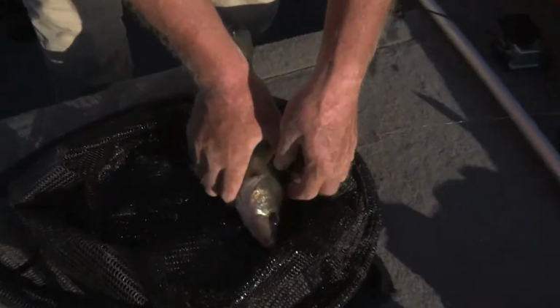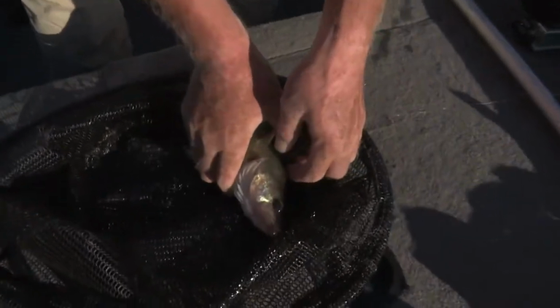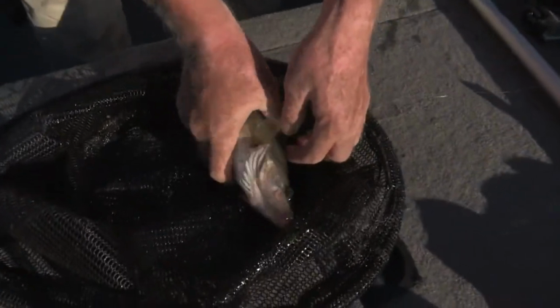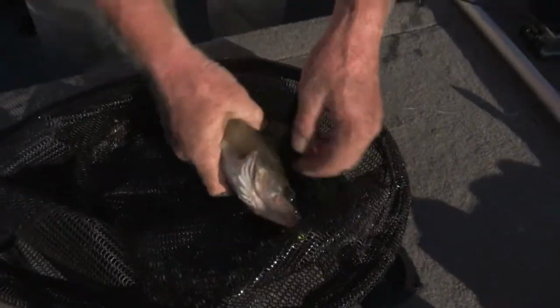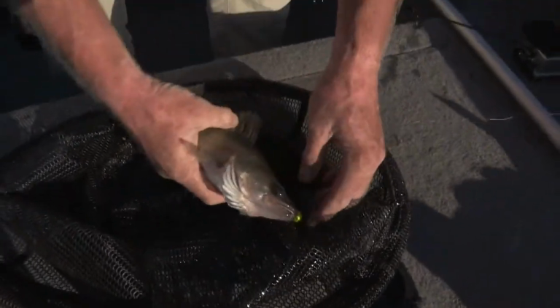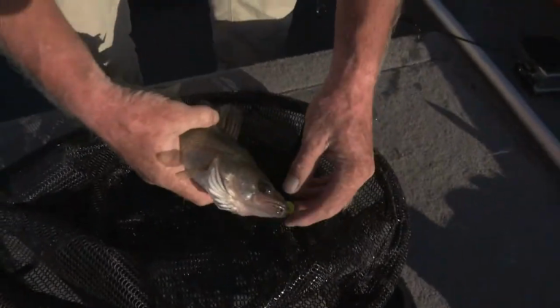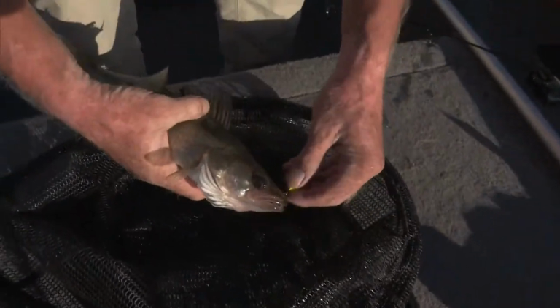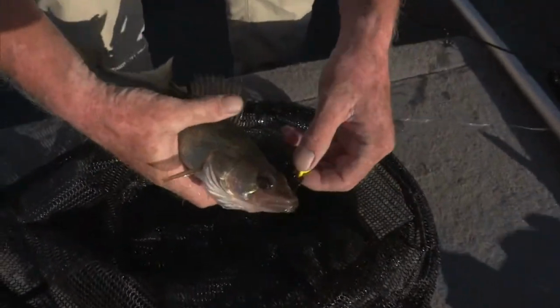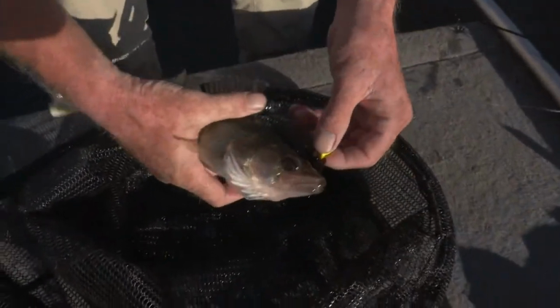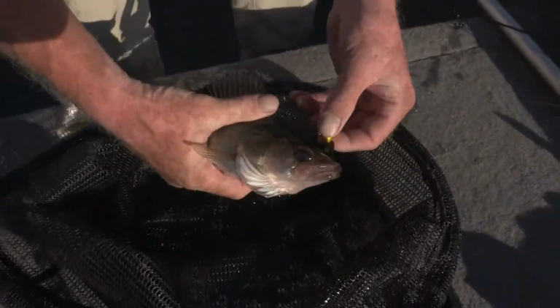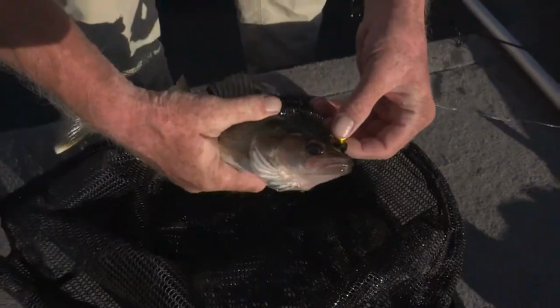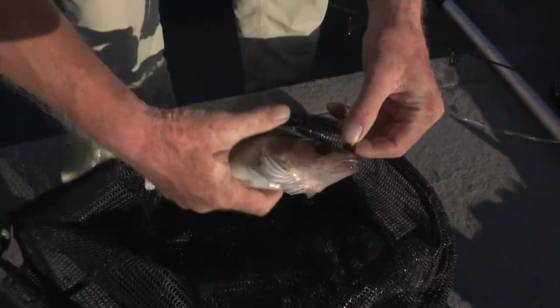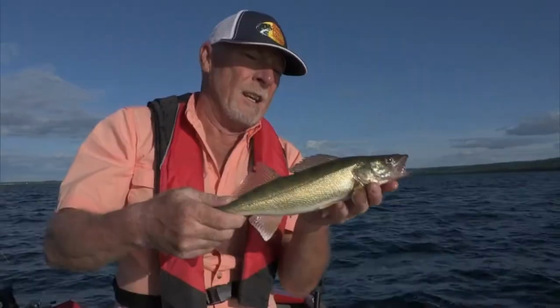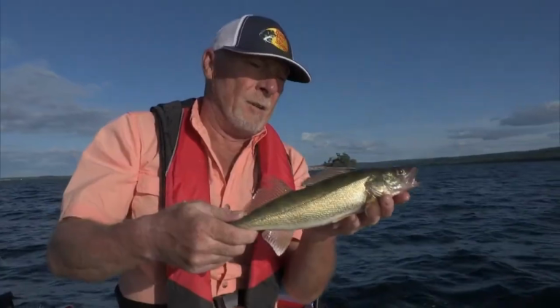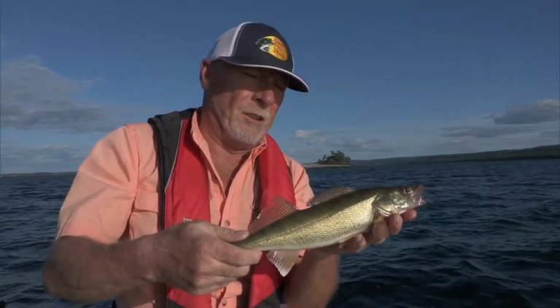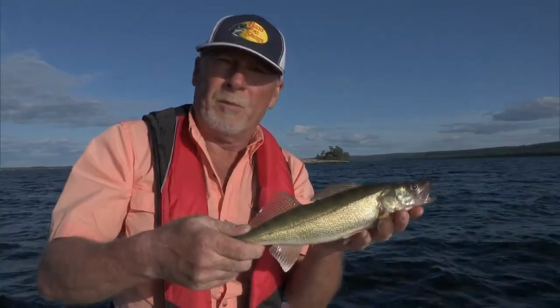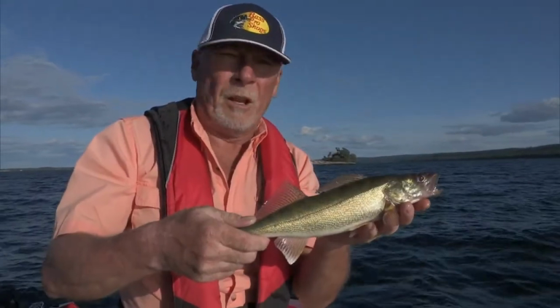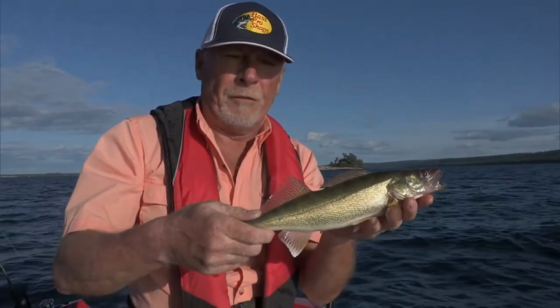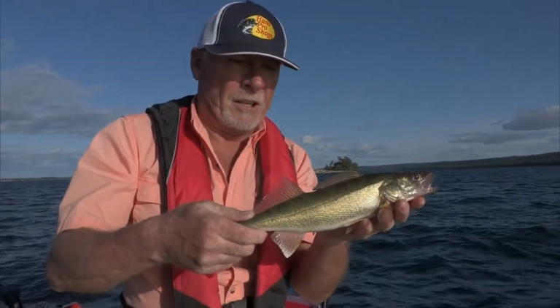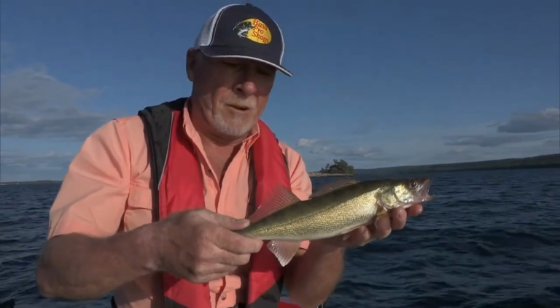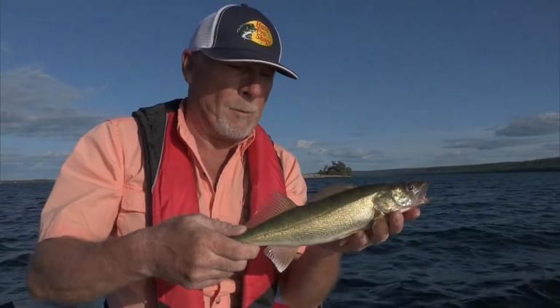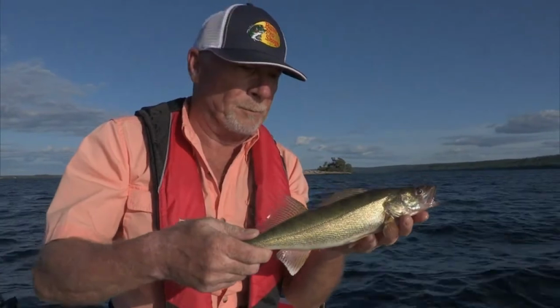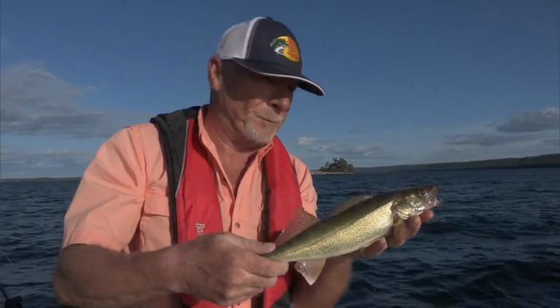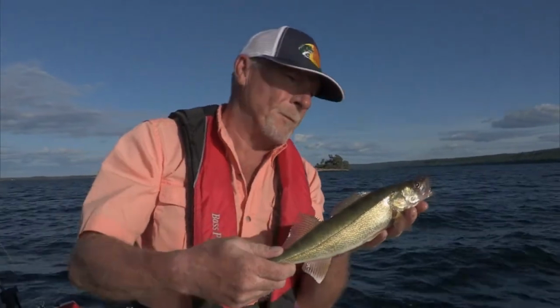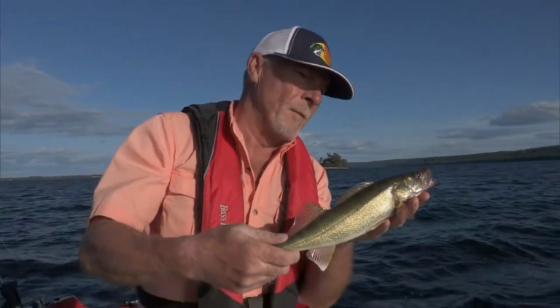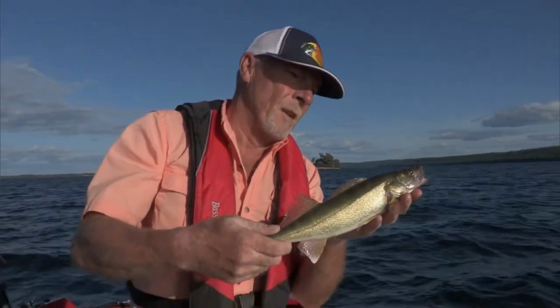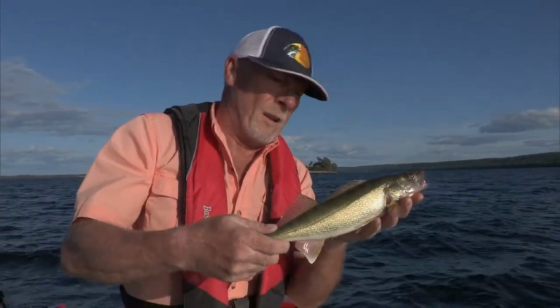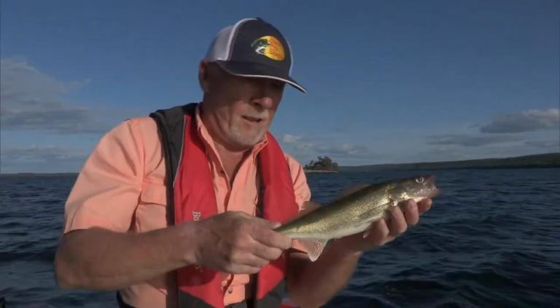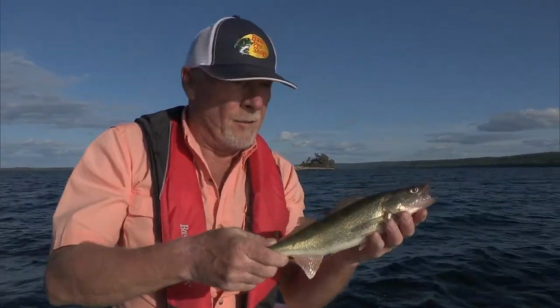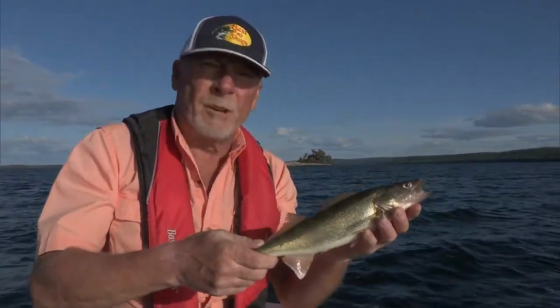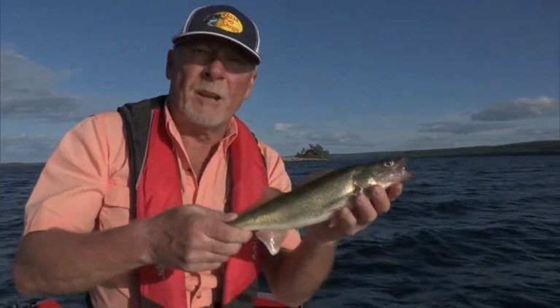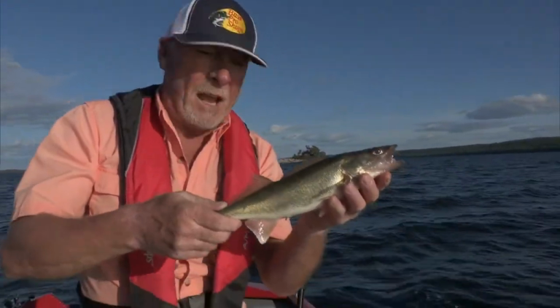That's a nice walleye — about the size we've been catching, but they're plentiful in here. We'll get him back.